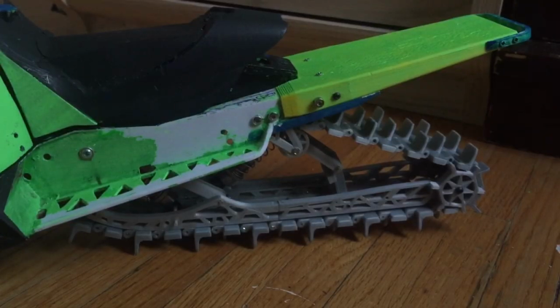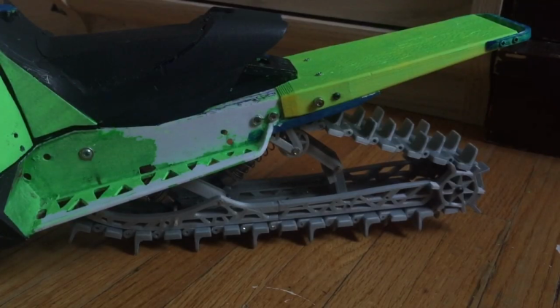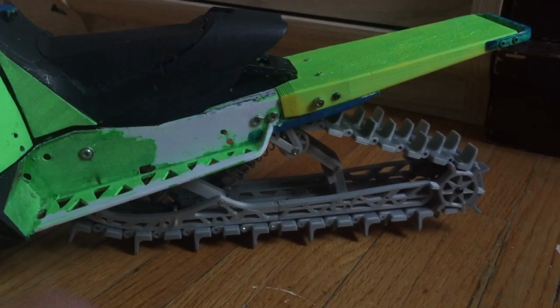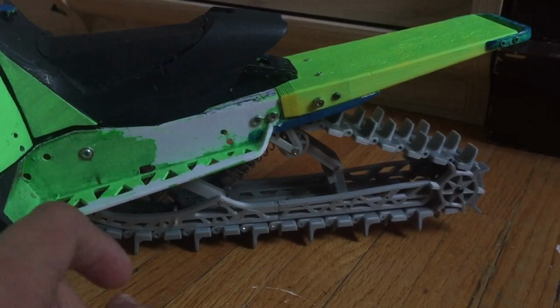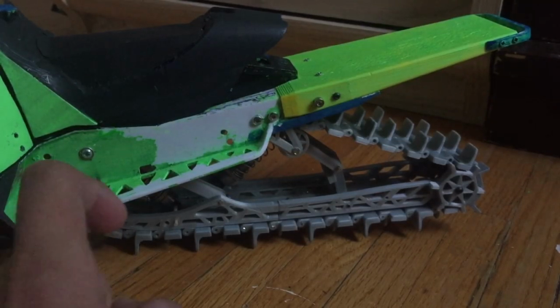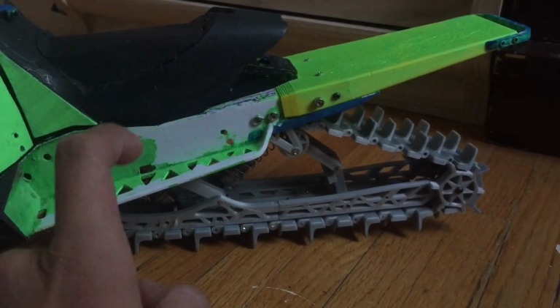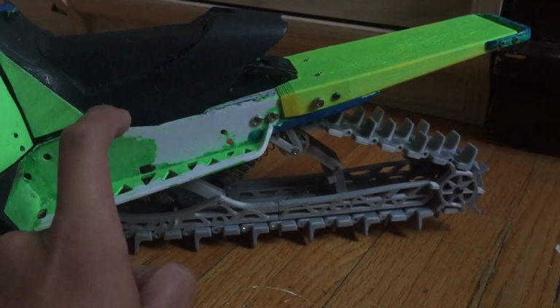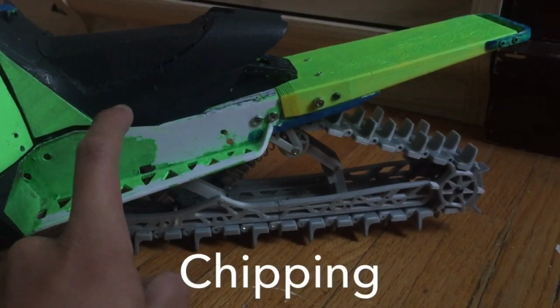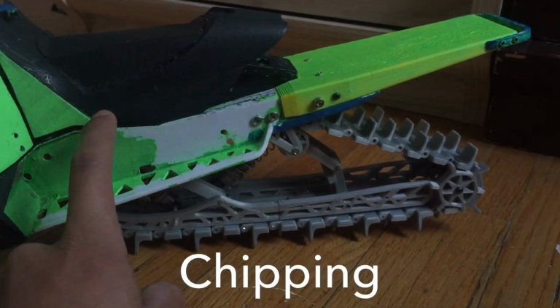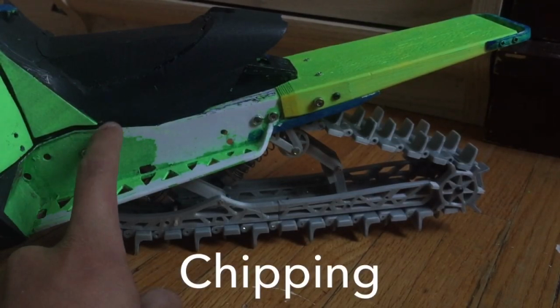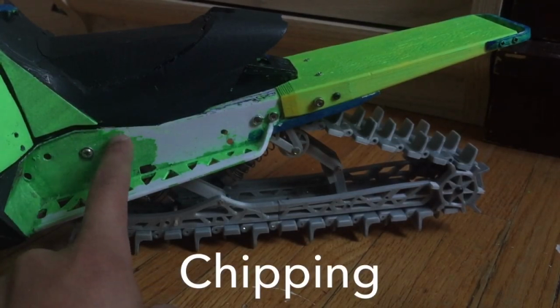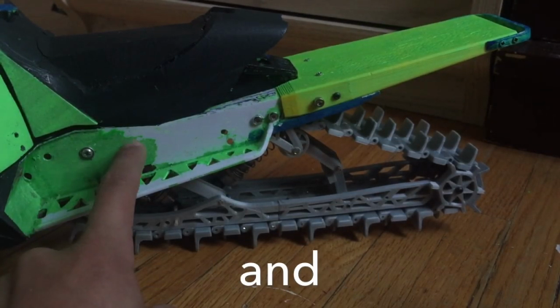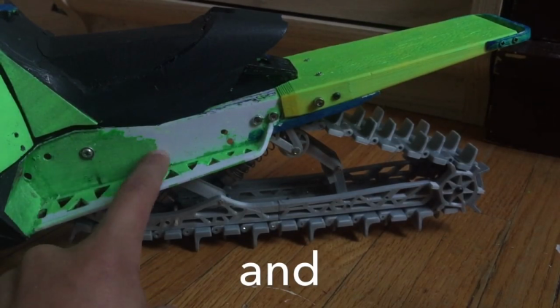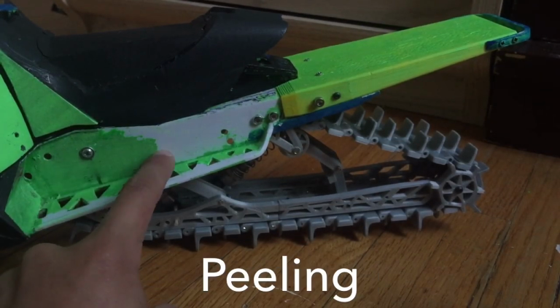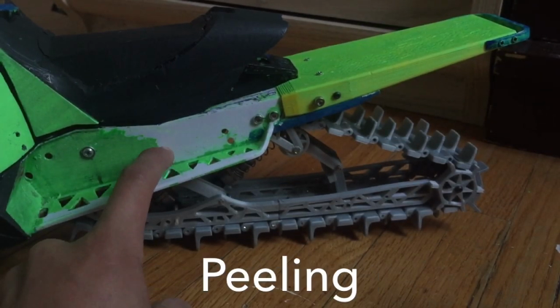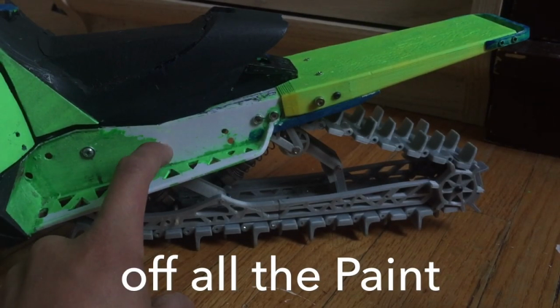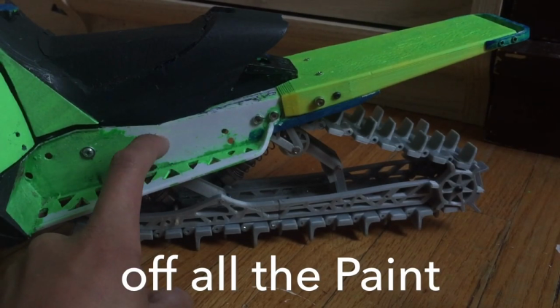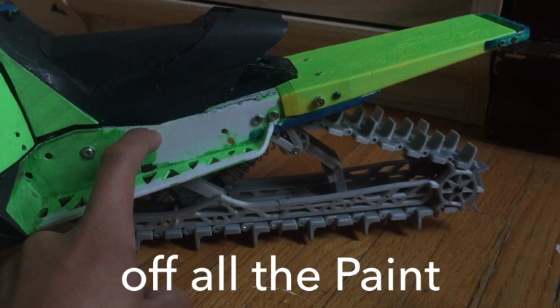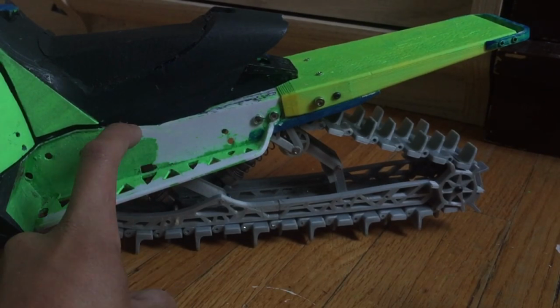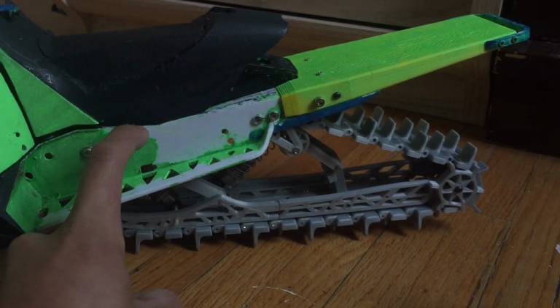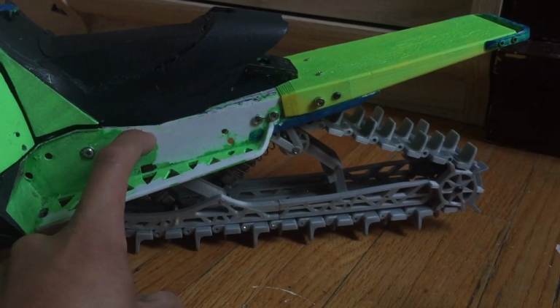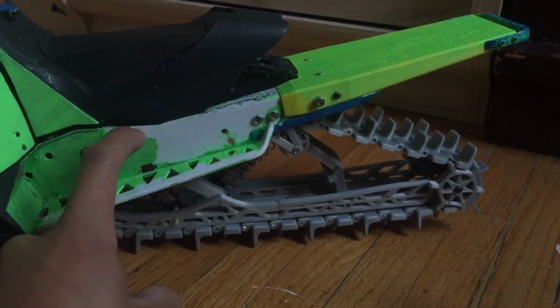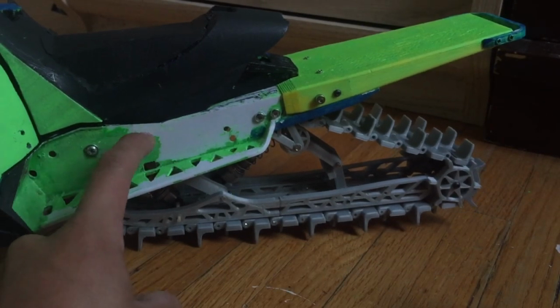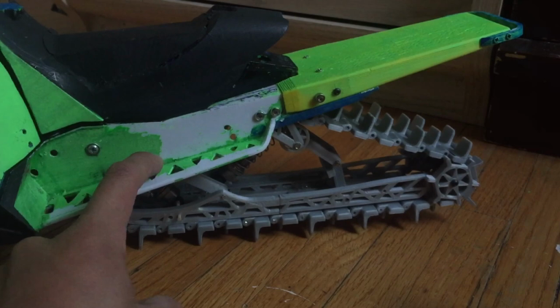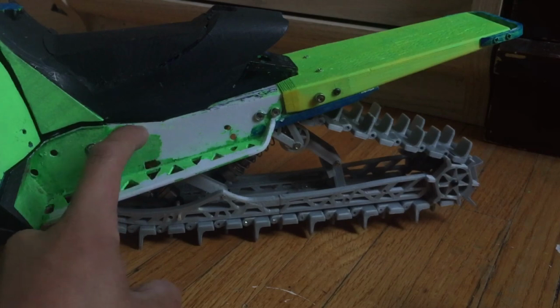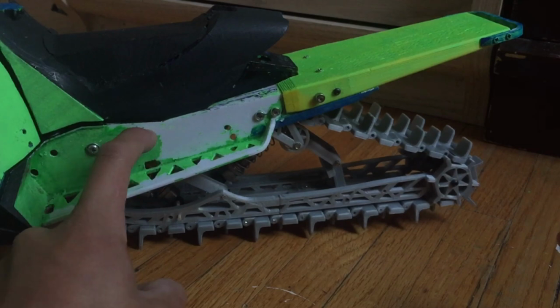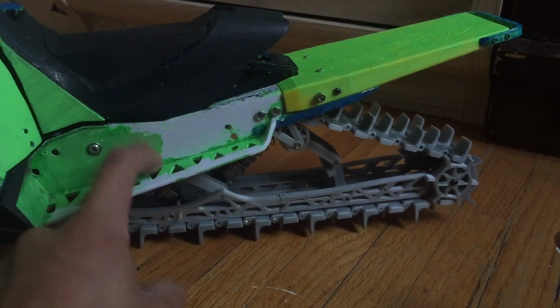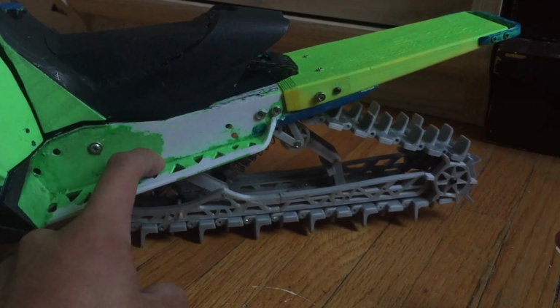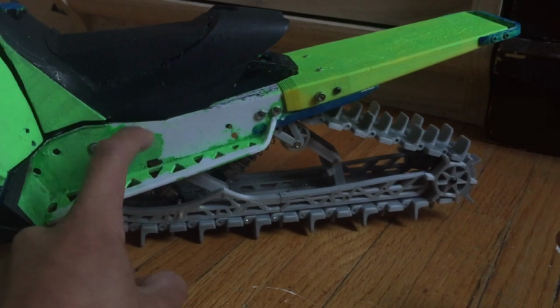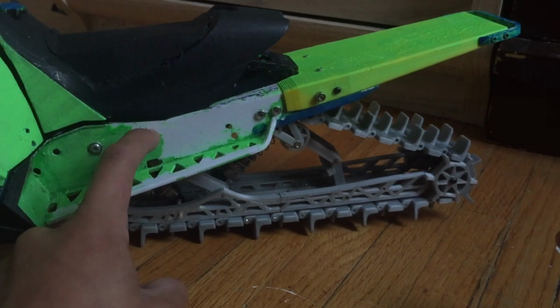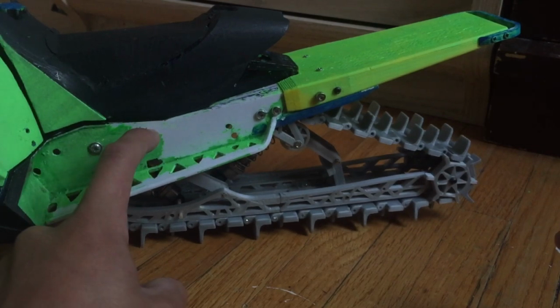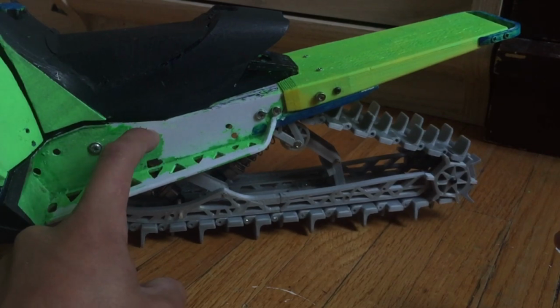I'm going to be chipping and peeling off all the paint because it's all acrylic, and then I'm going to be spray painting it.